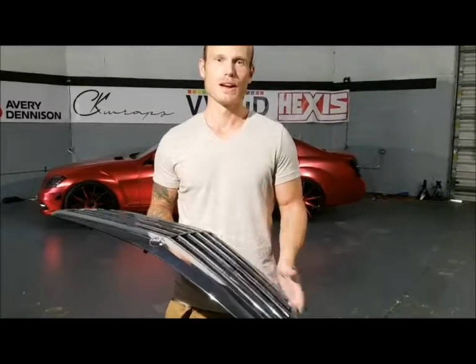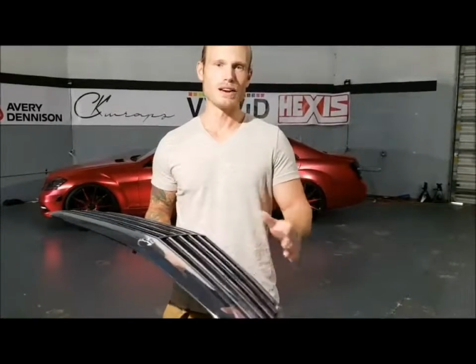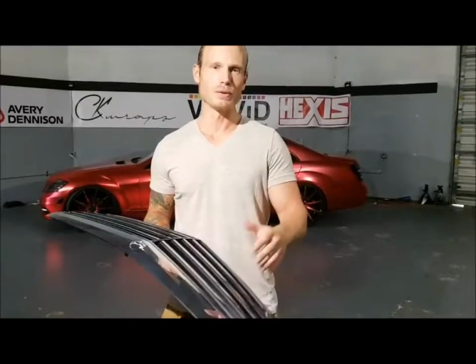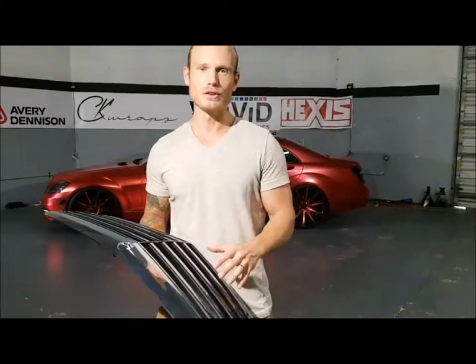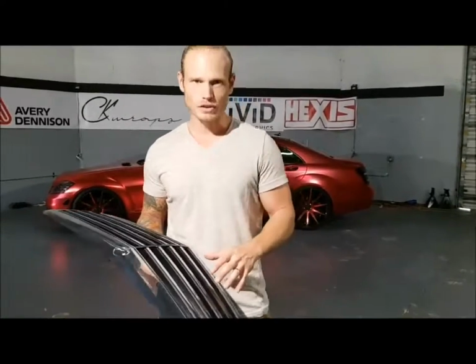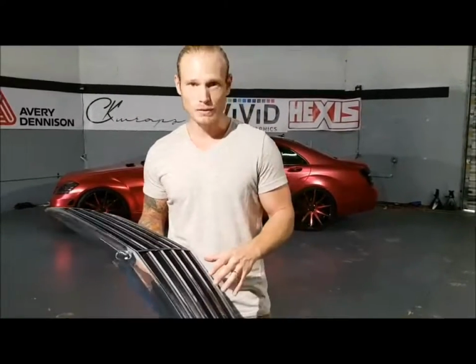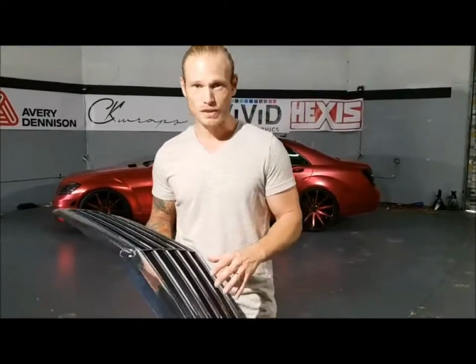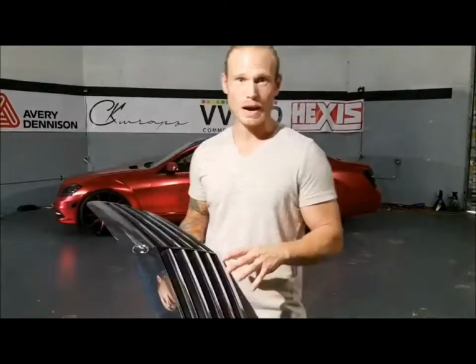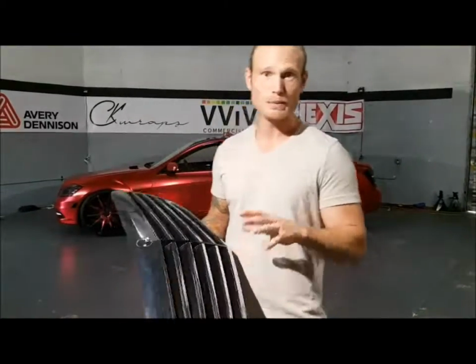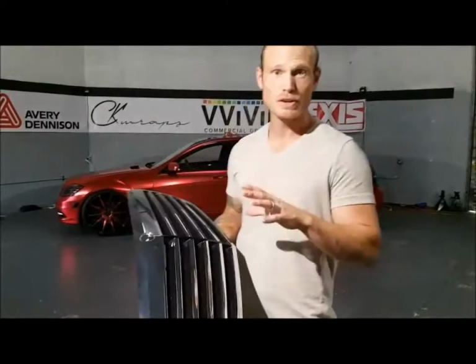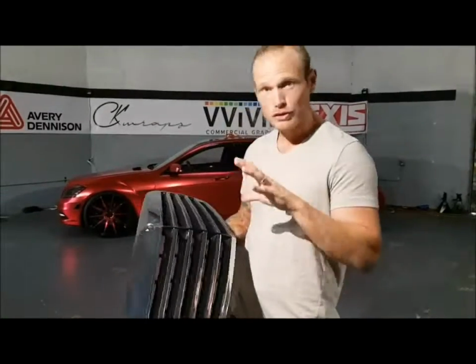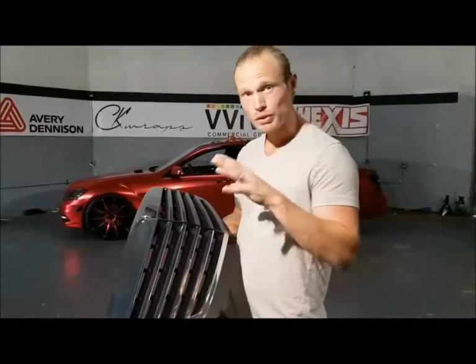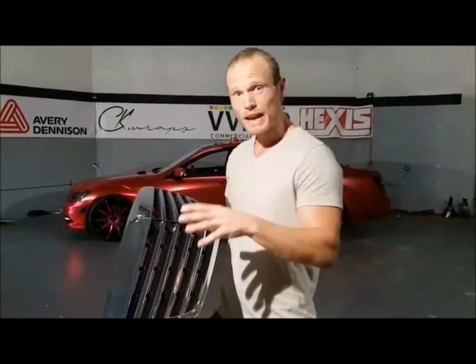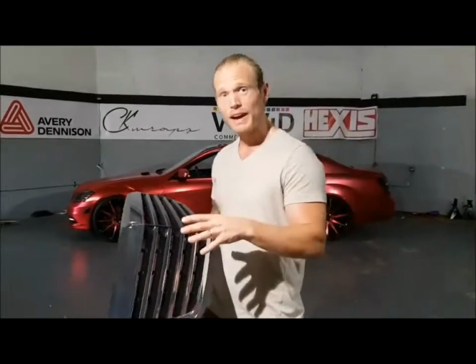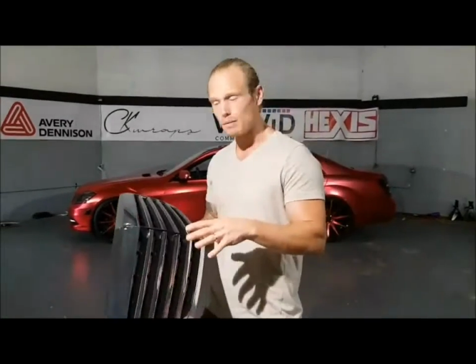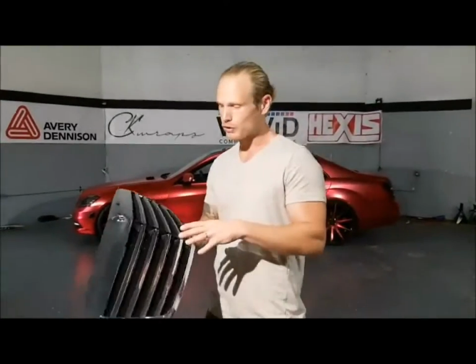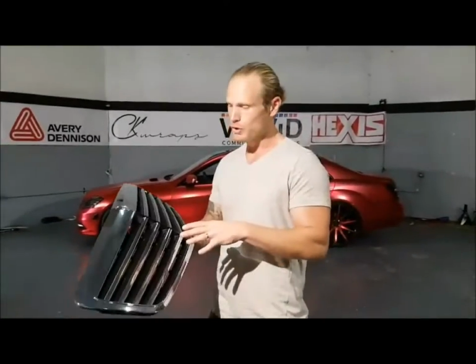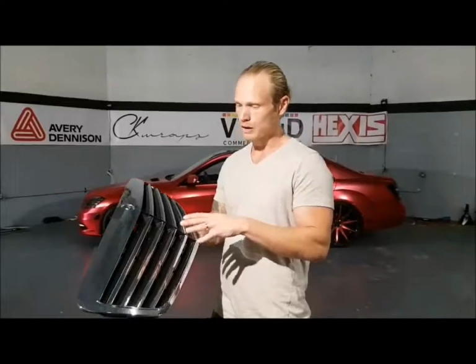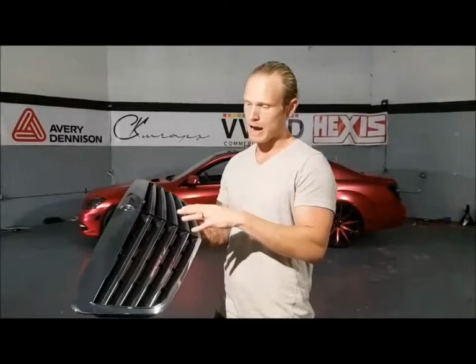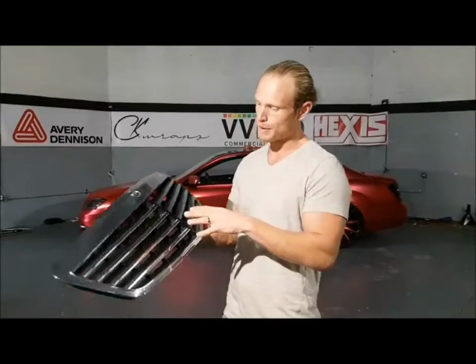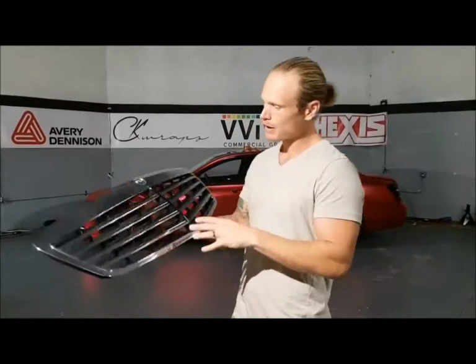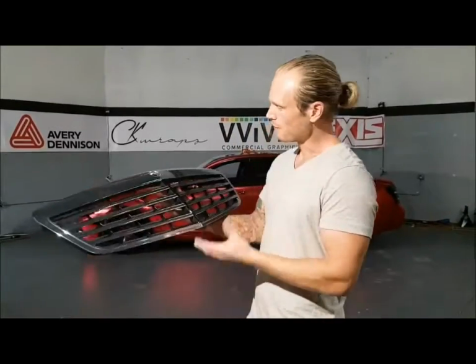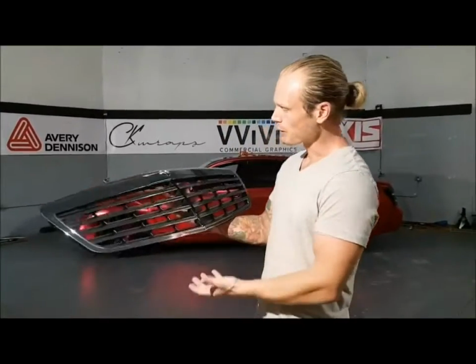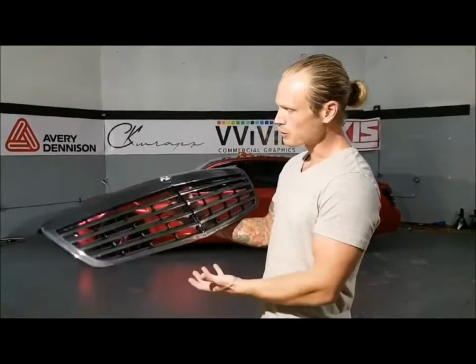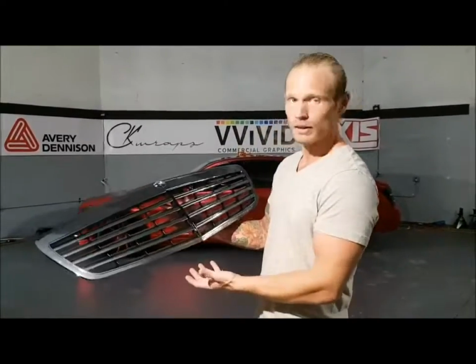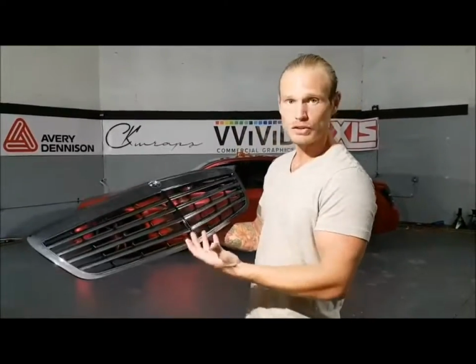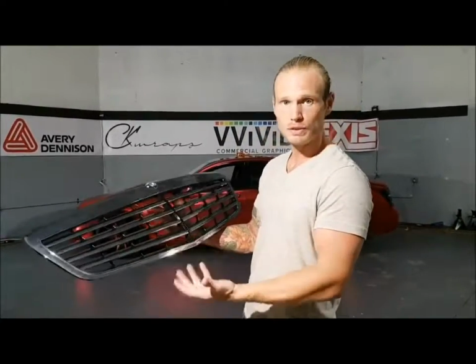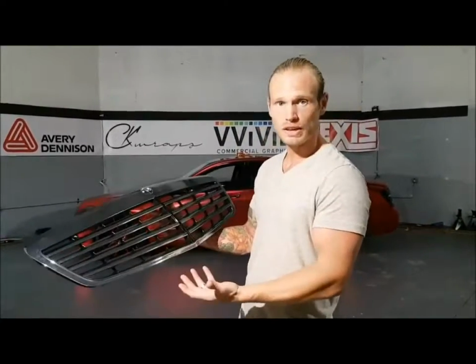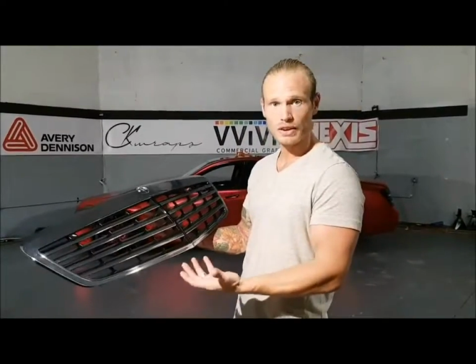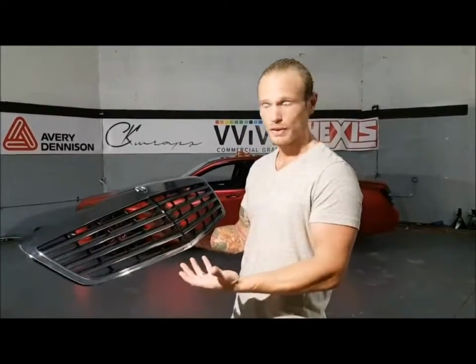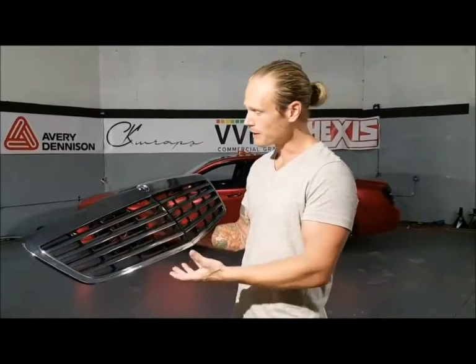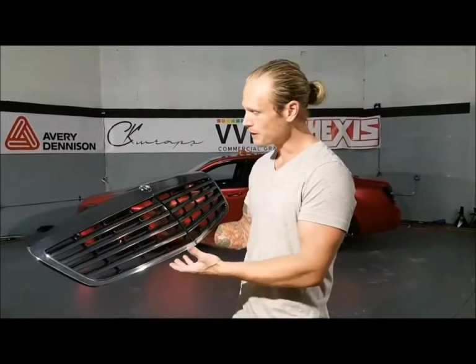Hey everyone, Christian here from CK Wraps. Today I'm going to show you how to wrap the front grill on this Mercedes S550.